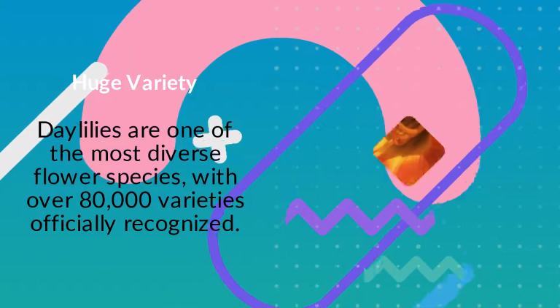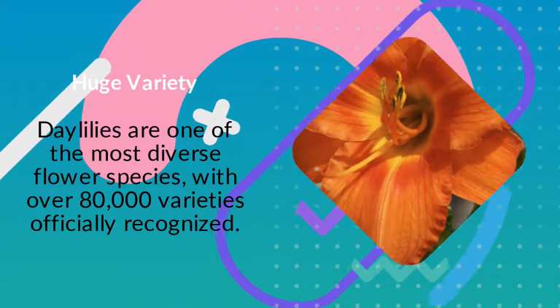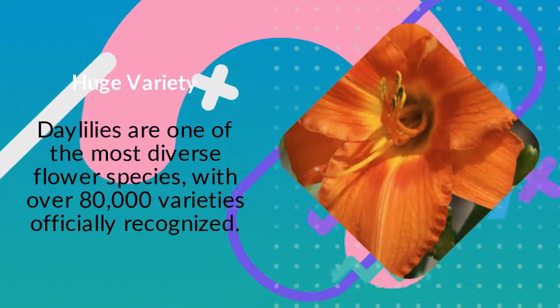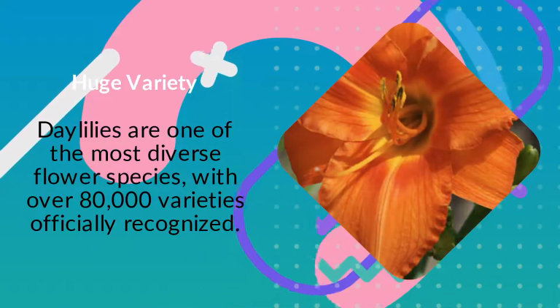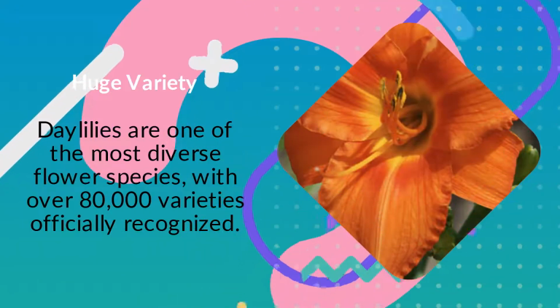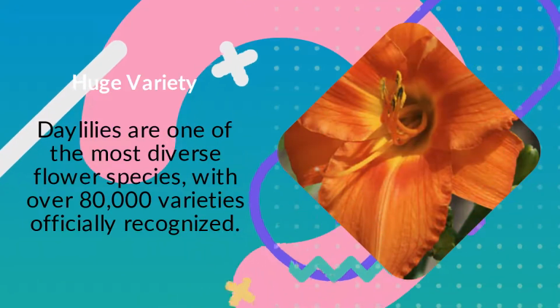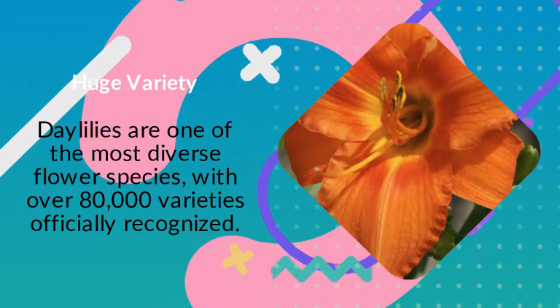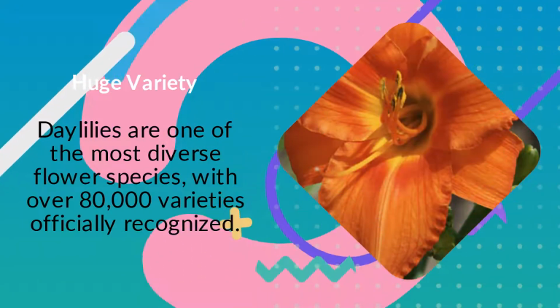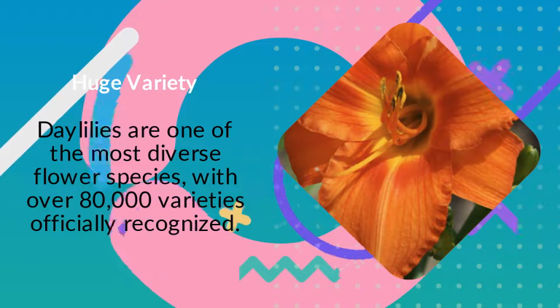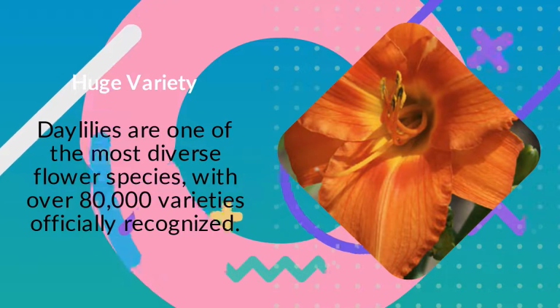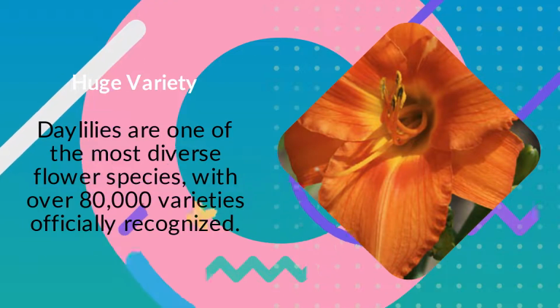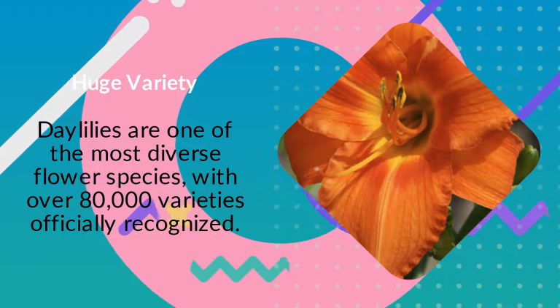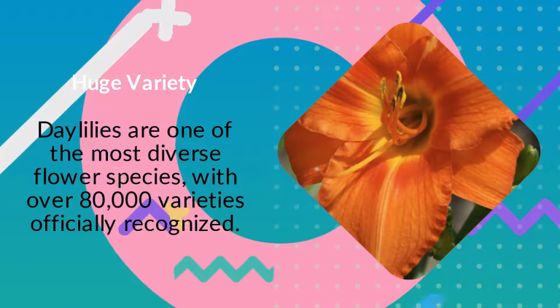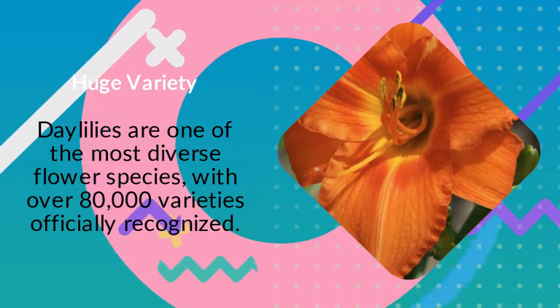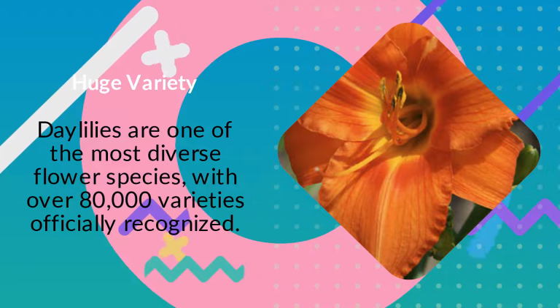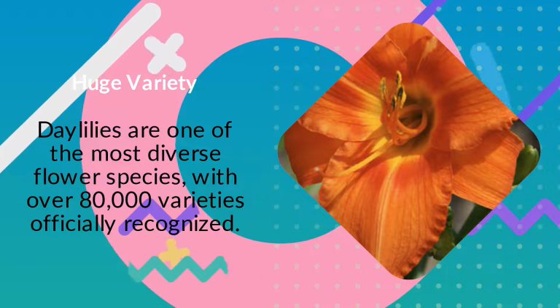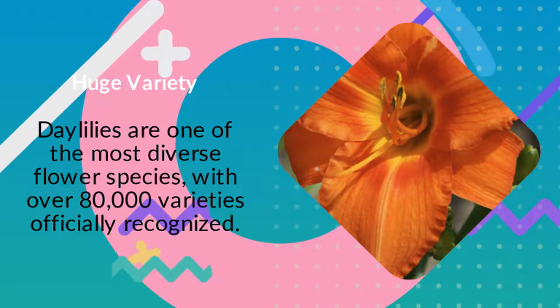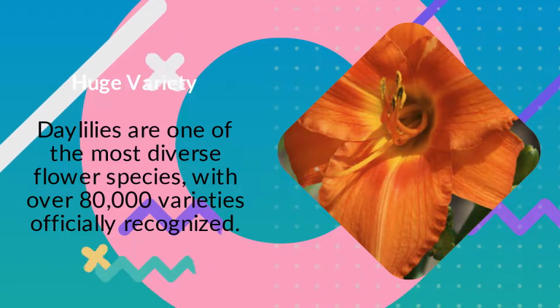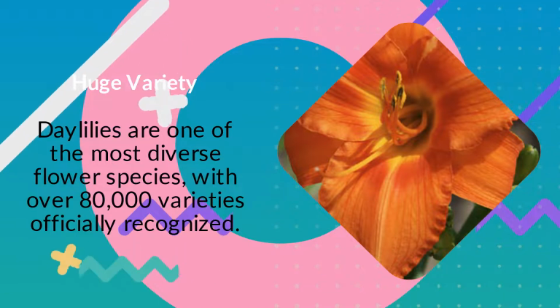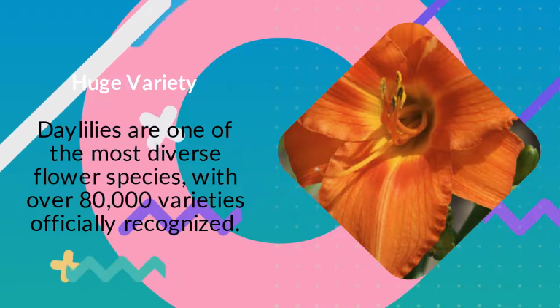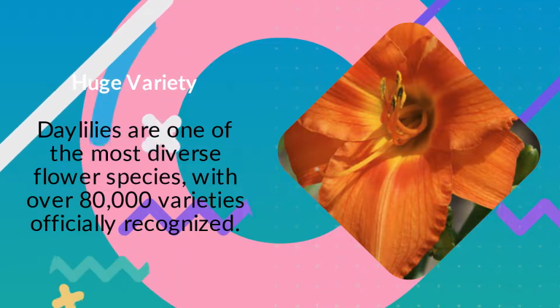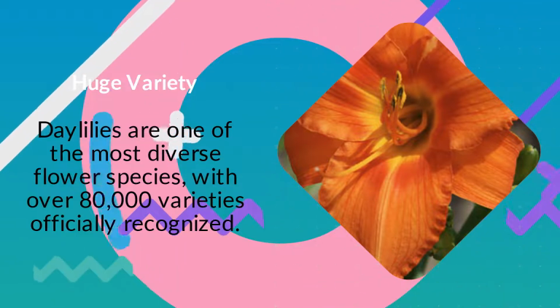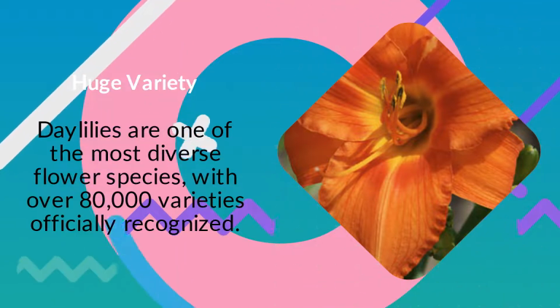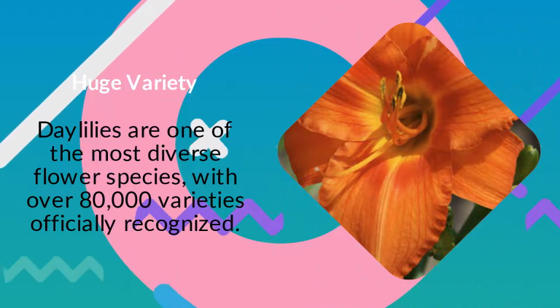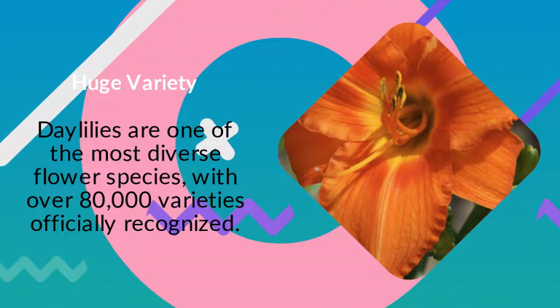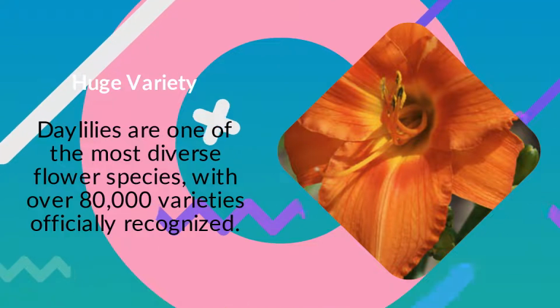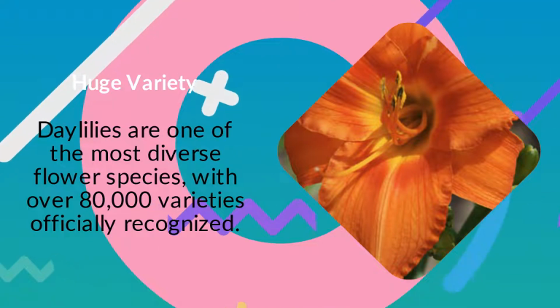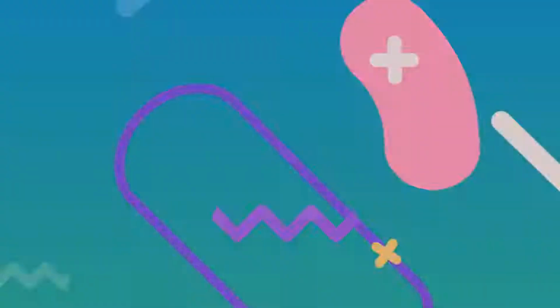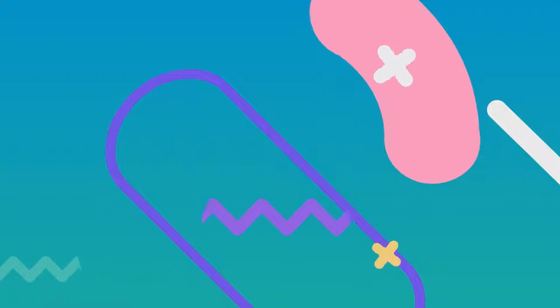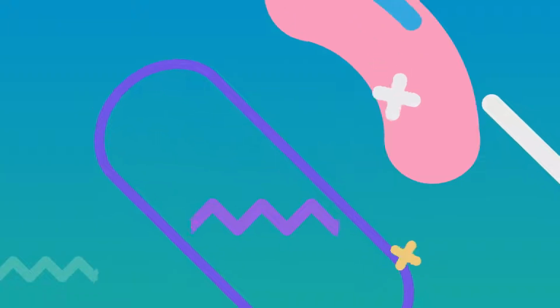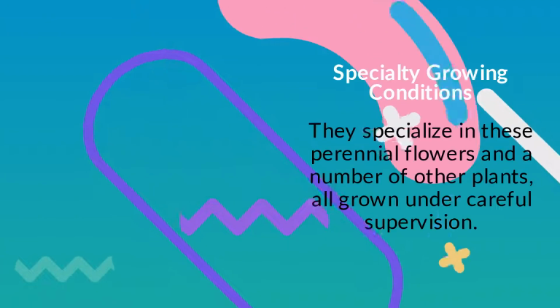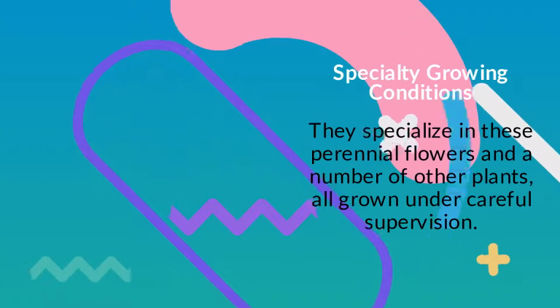Daylilies offer a huge variety — they are one of the most diverse flower species, with over 80,000 varieties officially recognized.